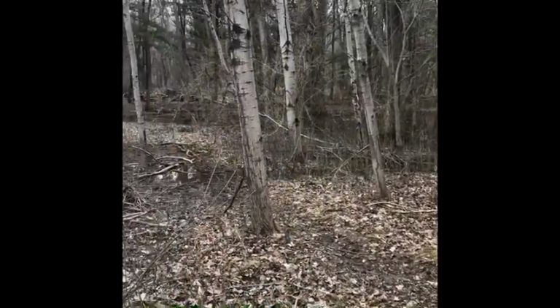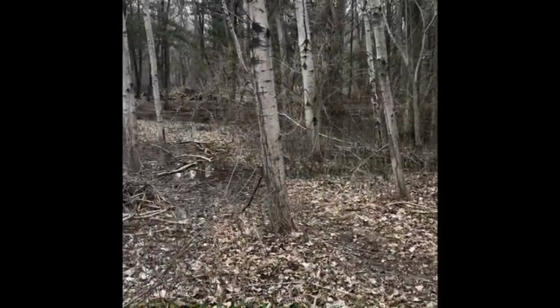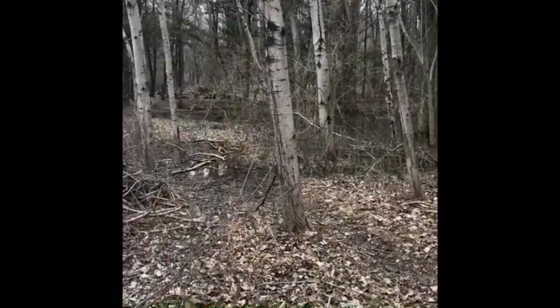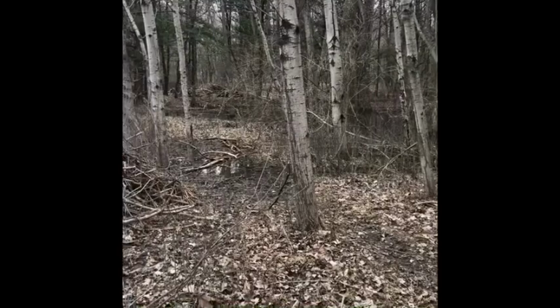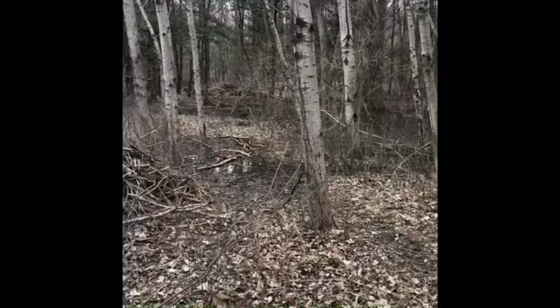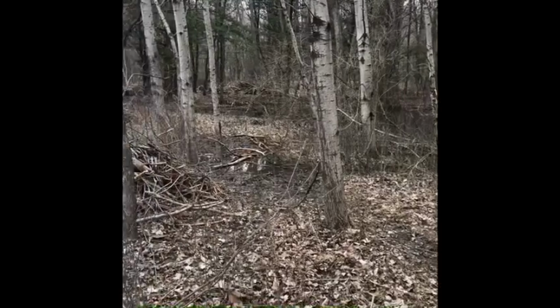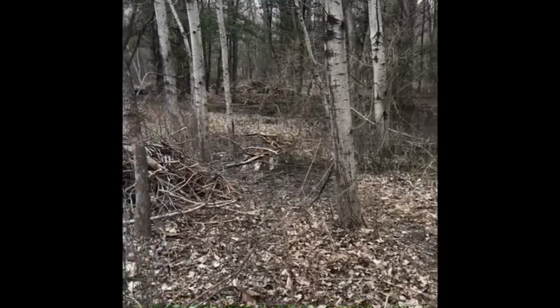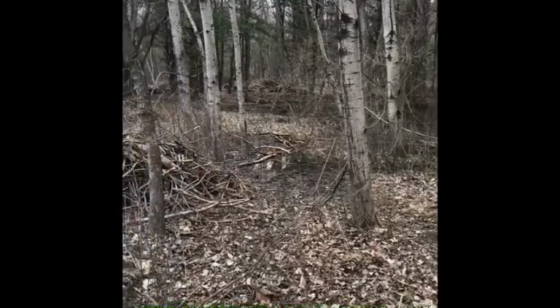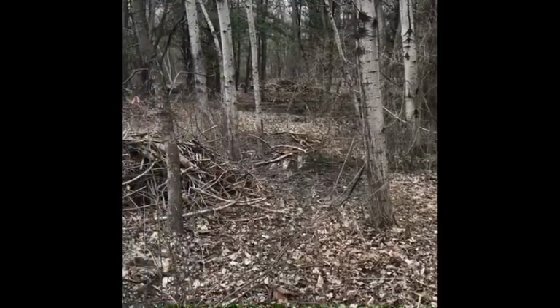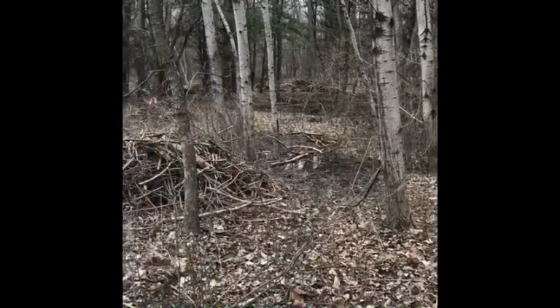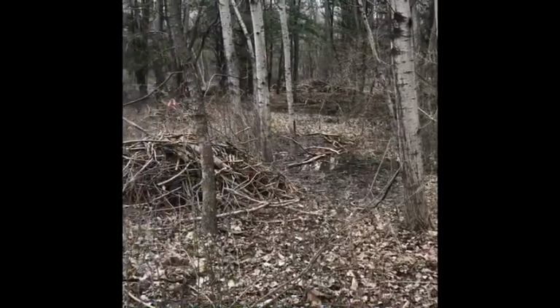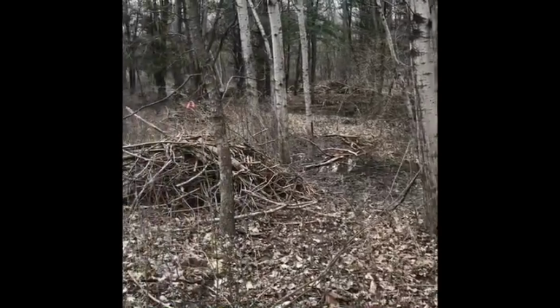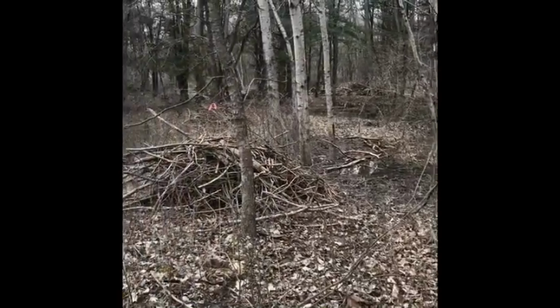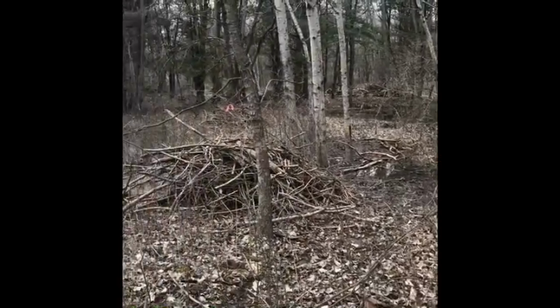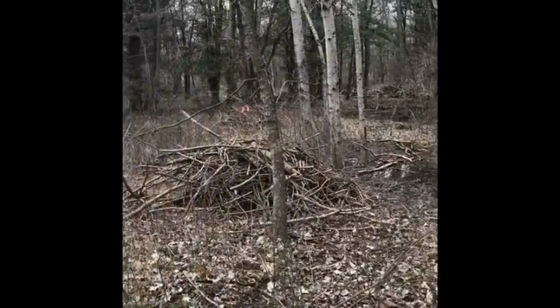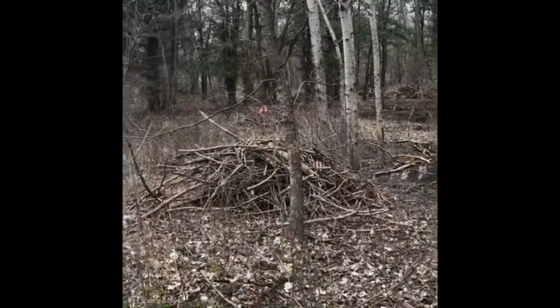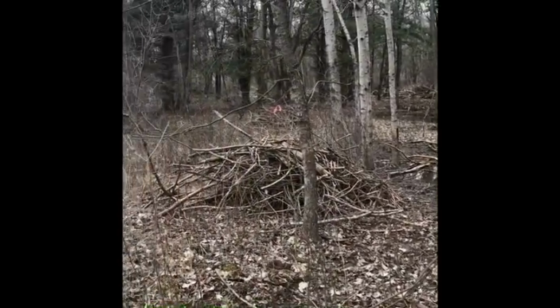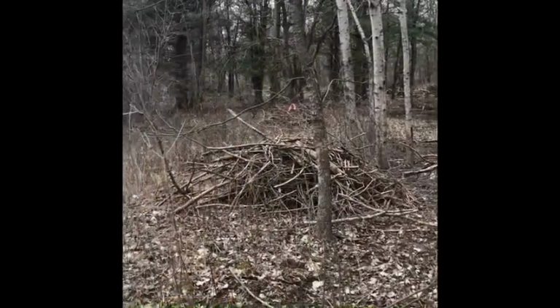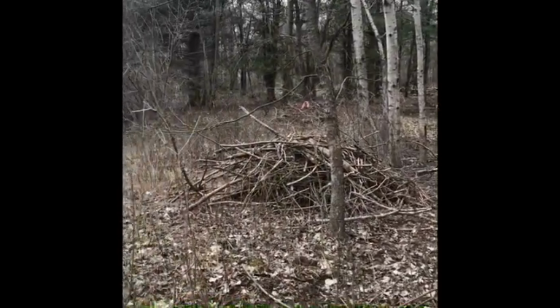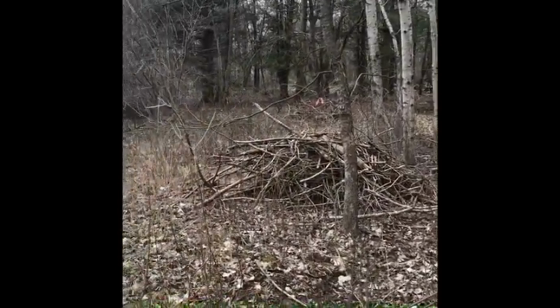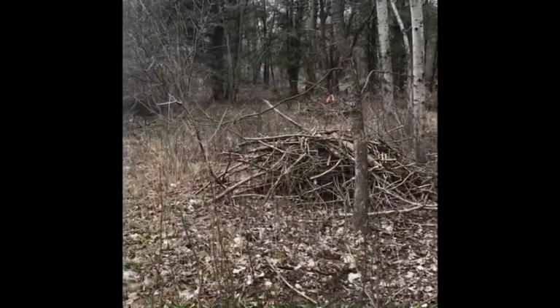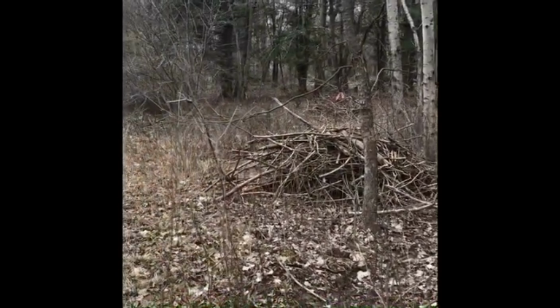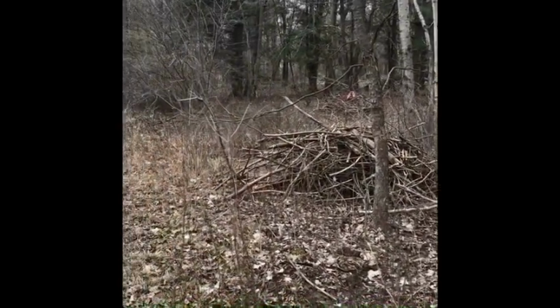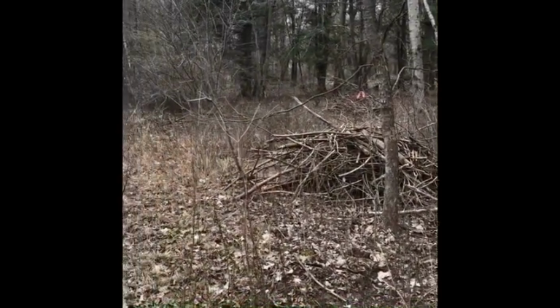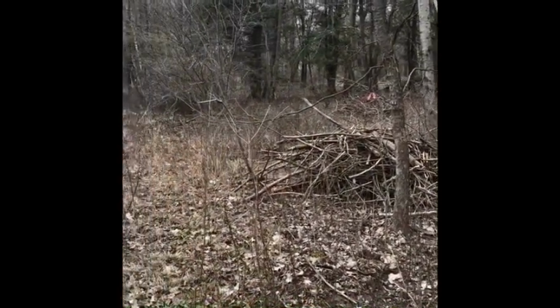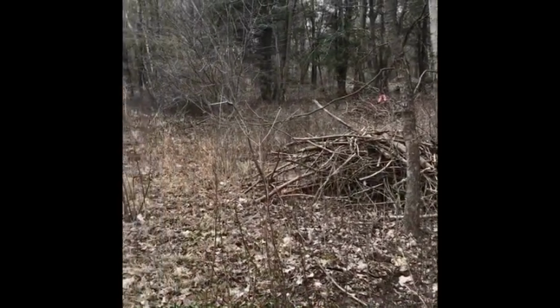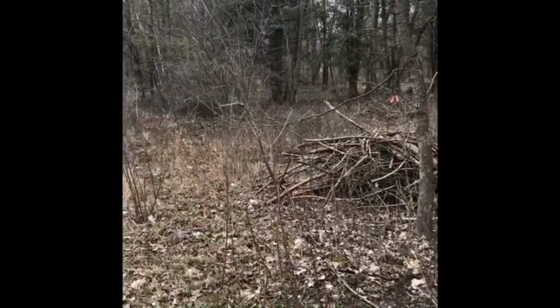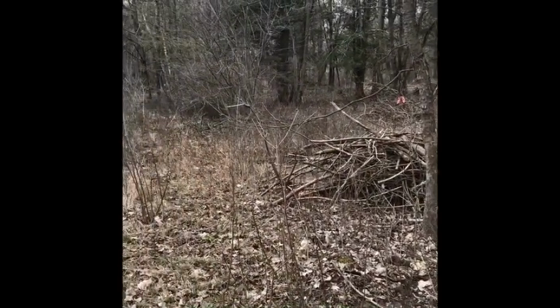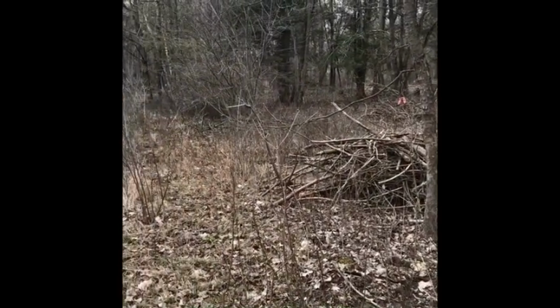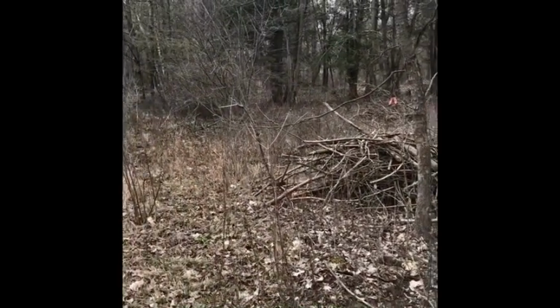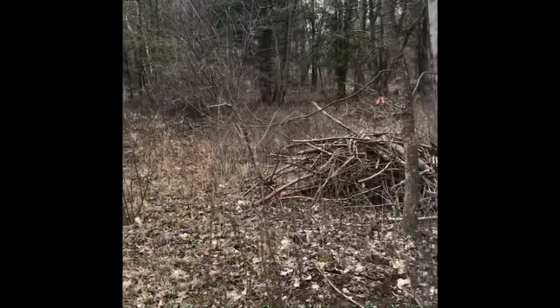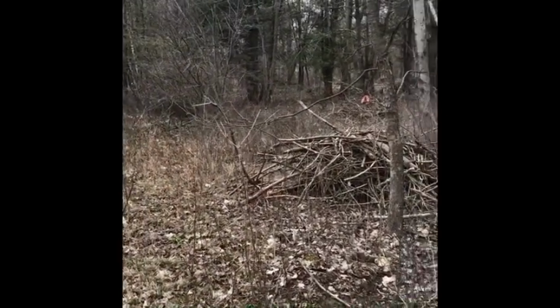Hope you can get out and enjoy the great outdoors. If not, I hope you enjoy these nature videos. Stay curious, friends.